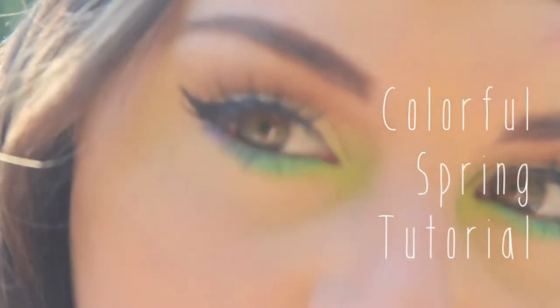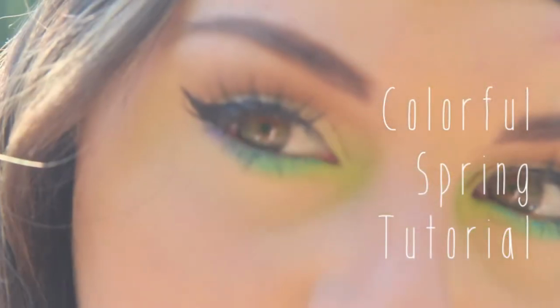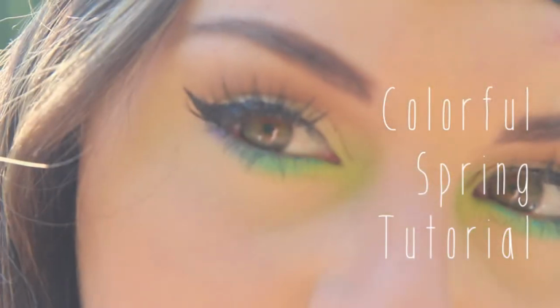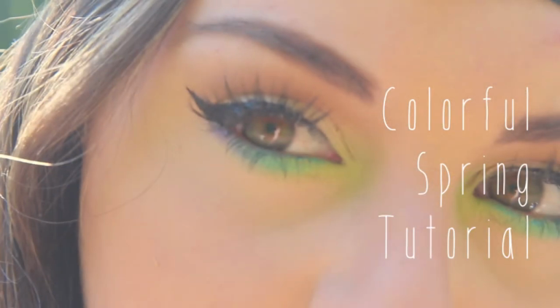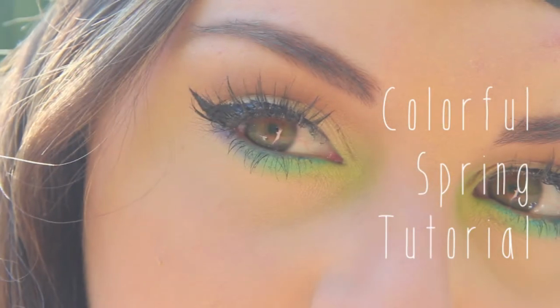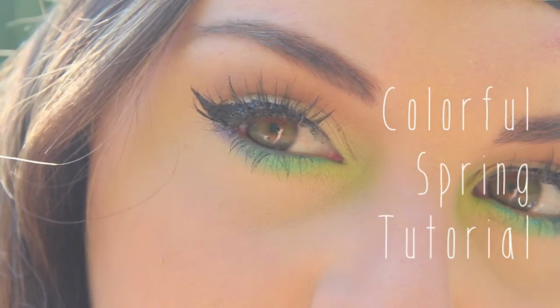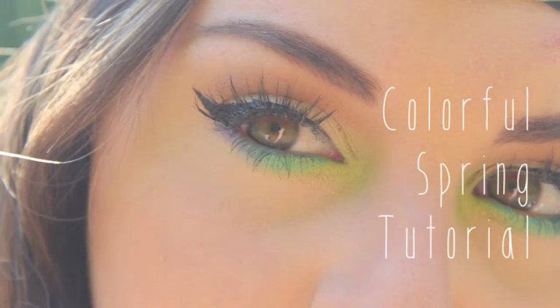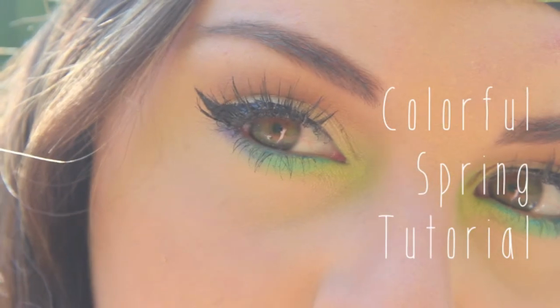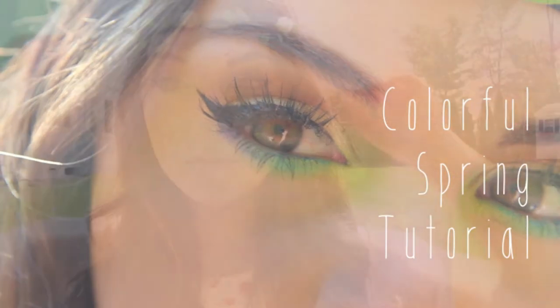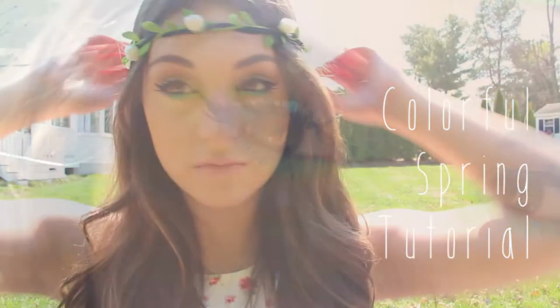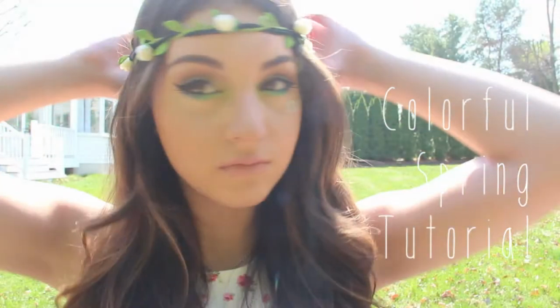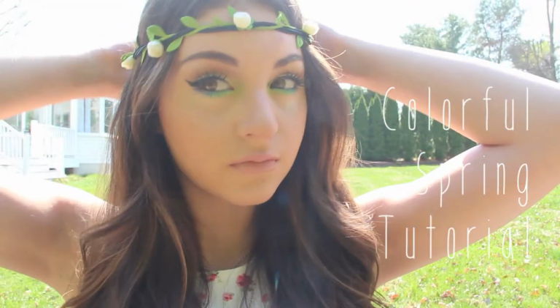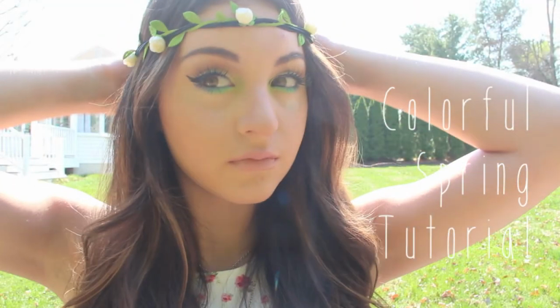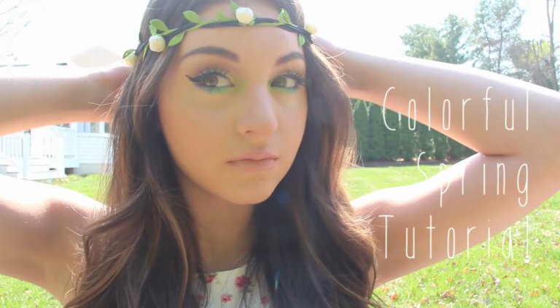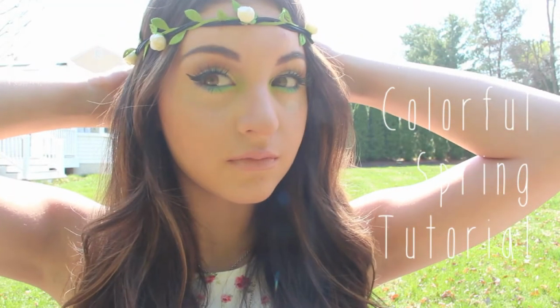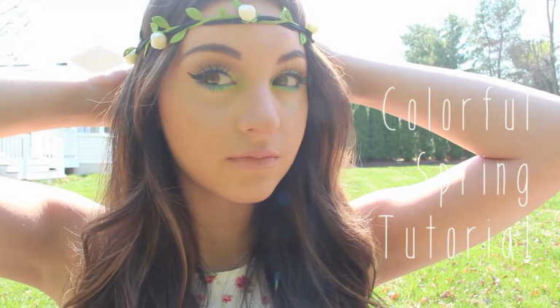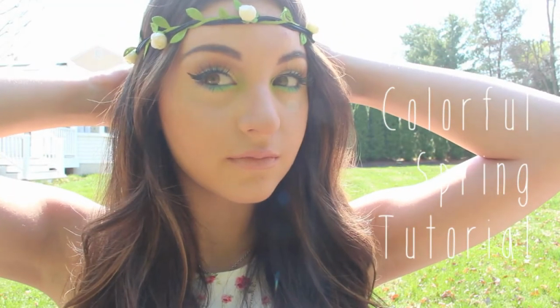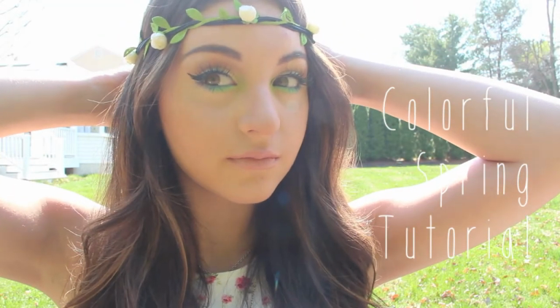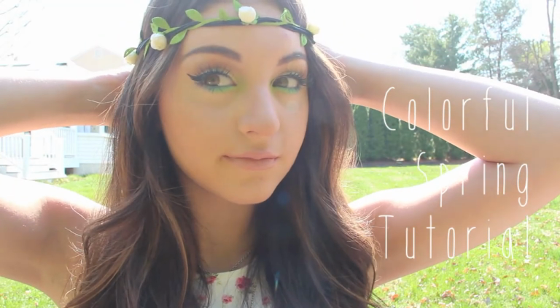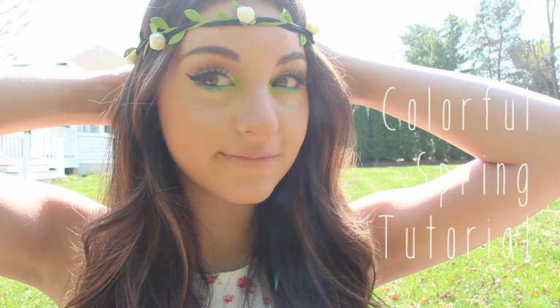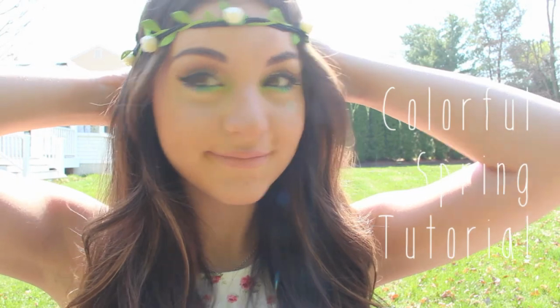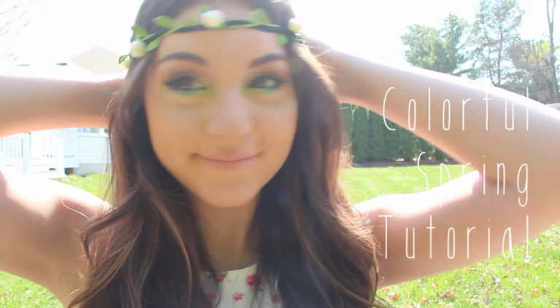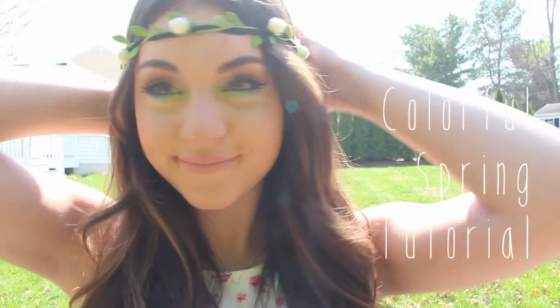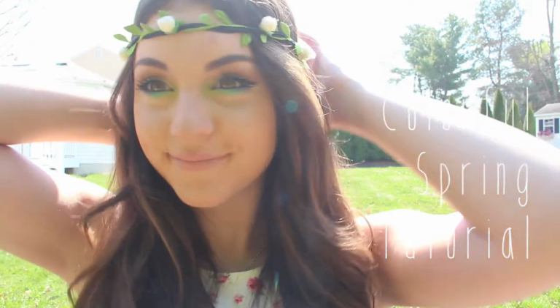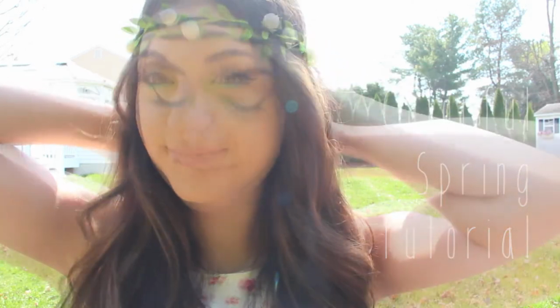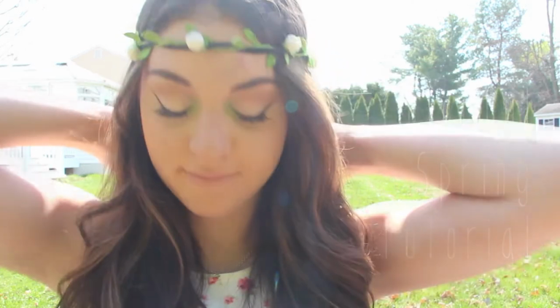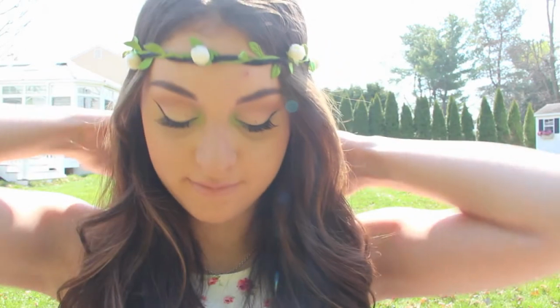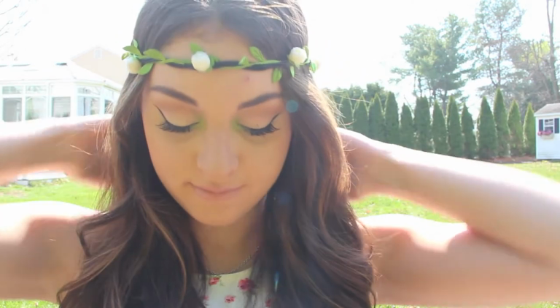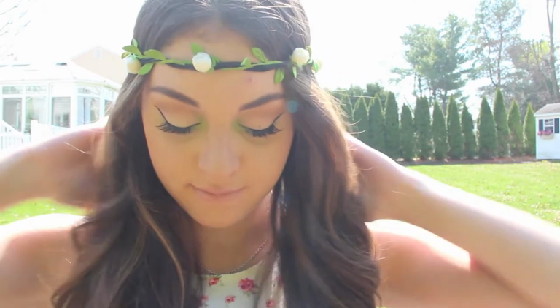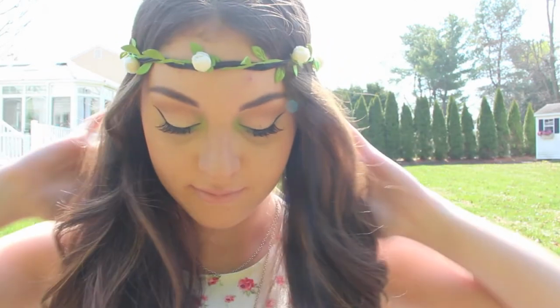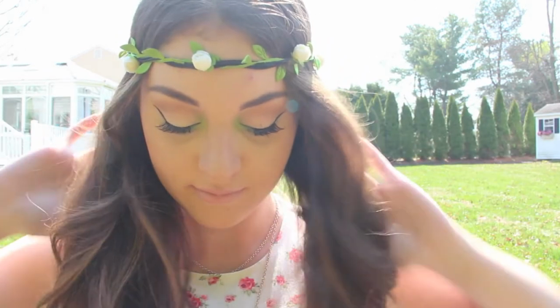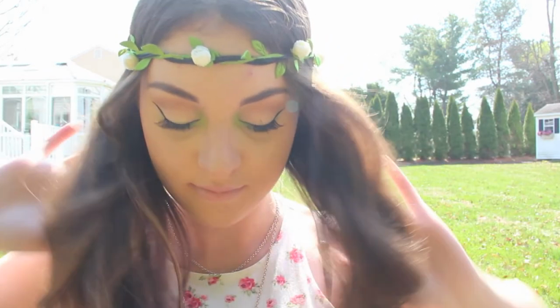Hey guys, so today I'm going to be doing a colorful spring tutorial for you all, so let's just get started.